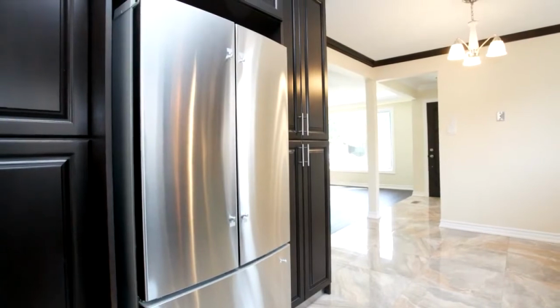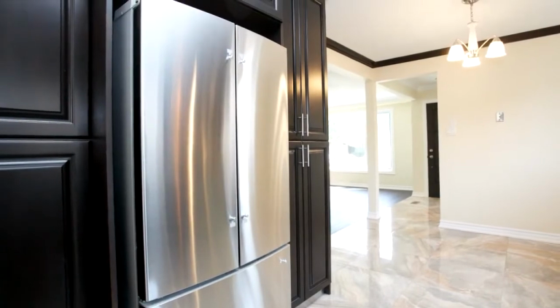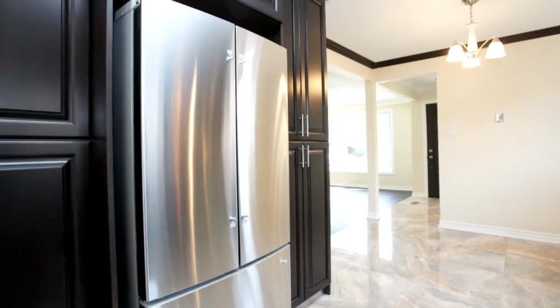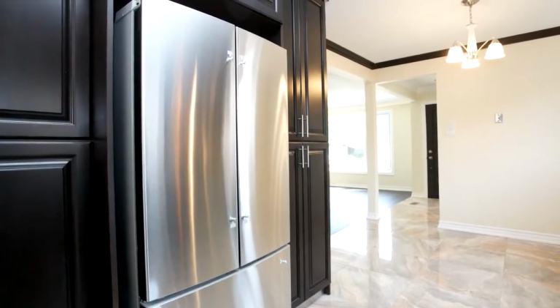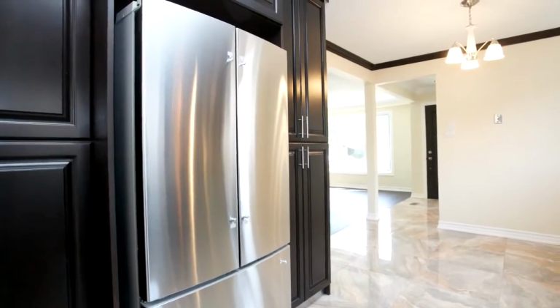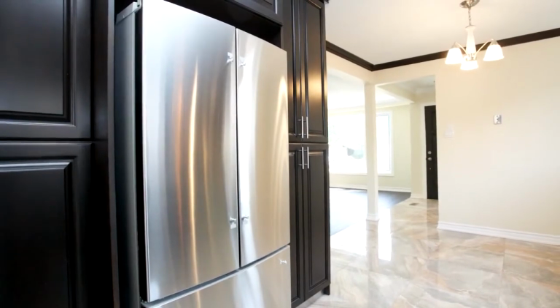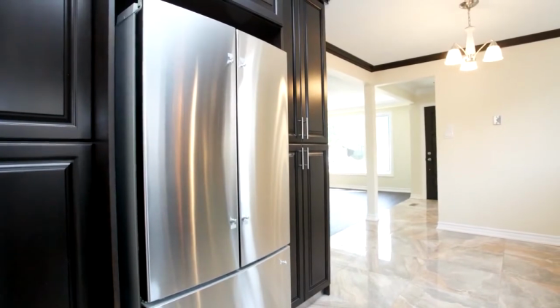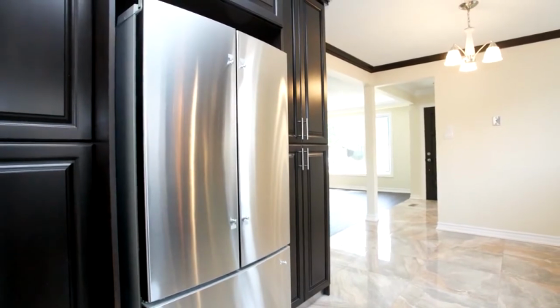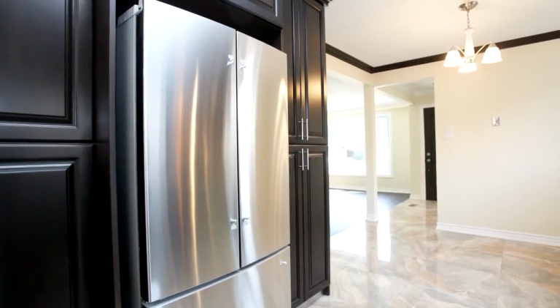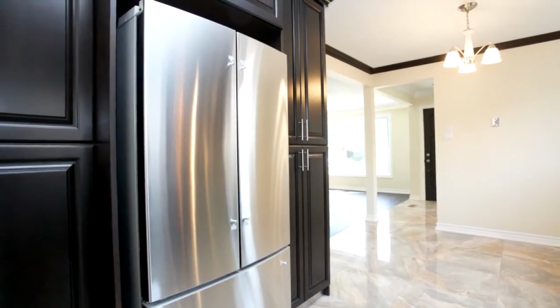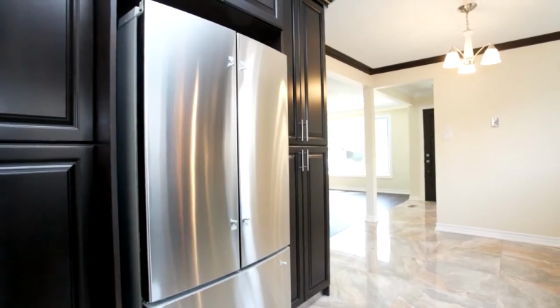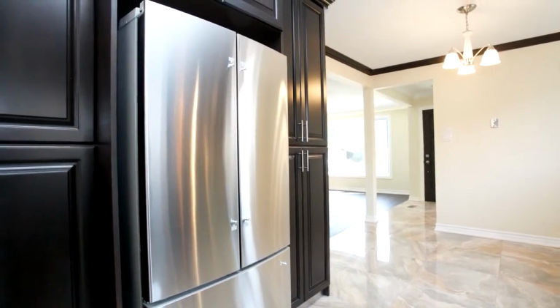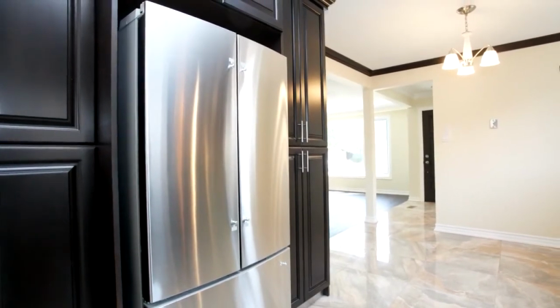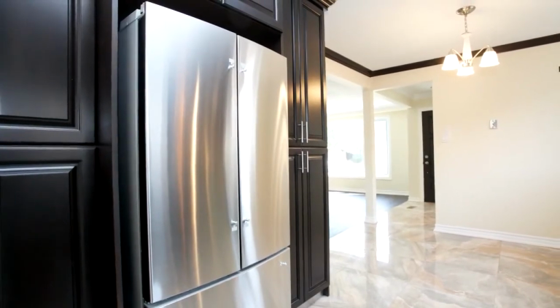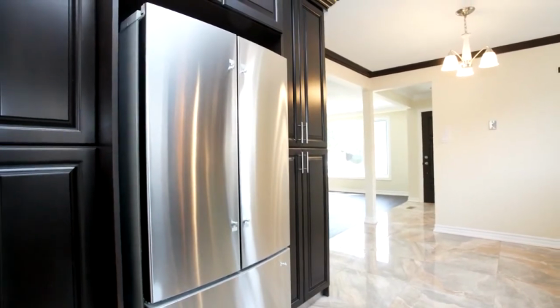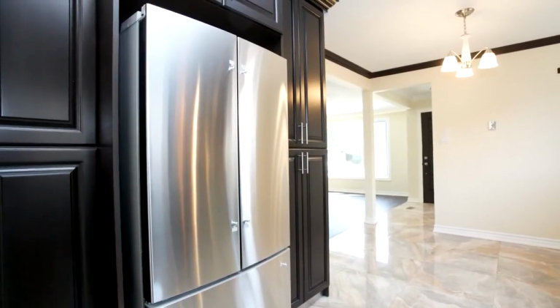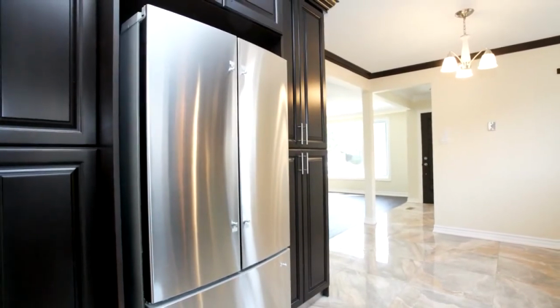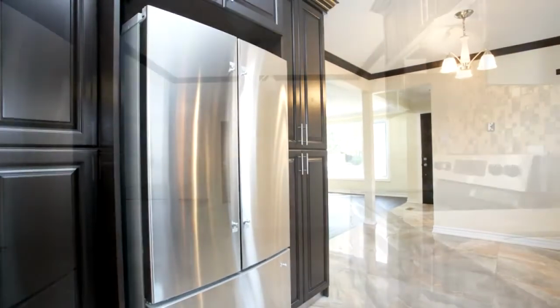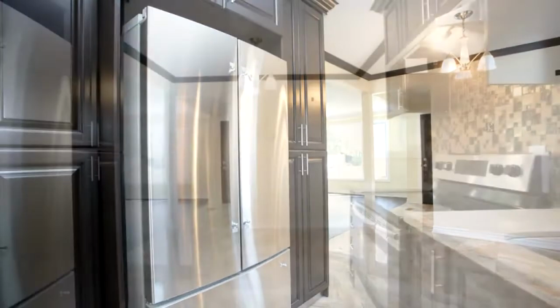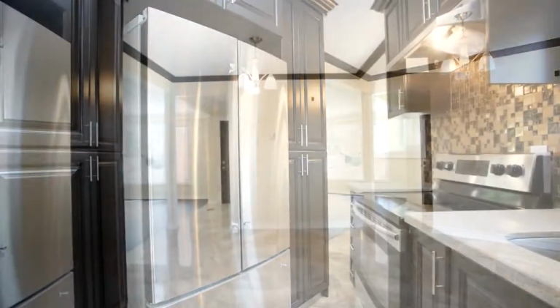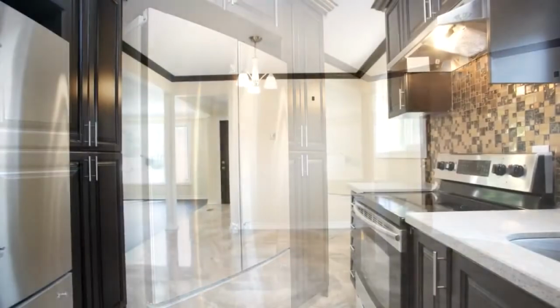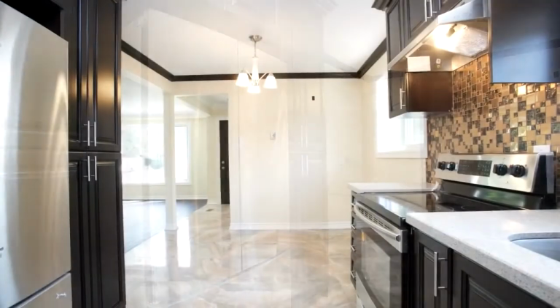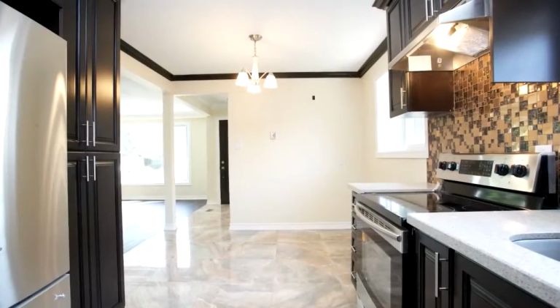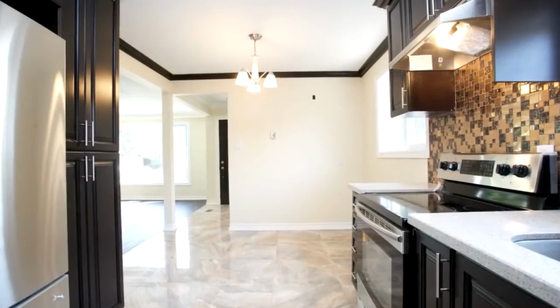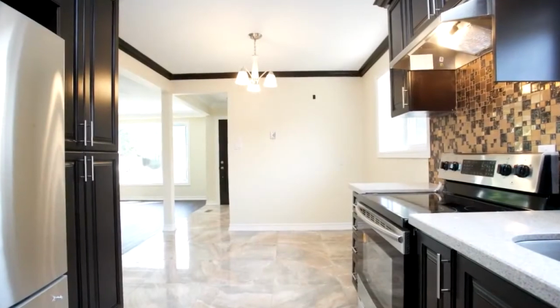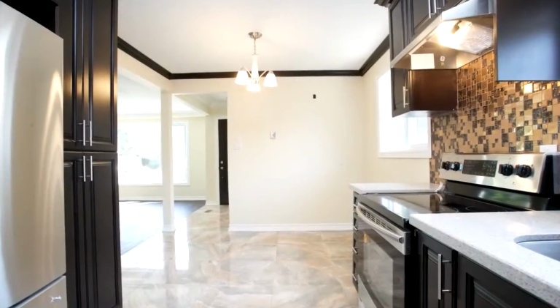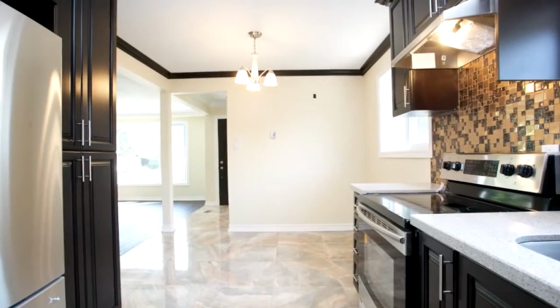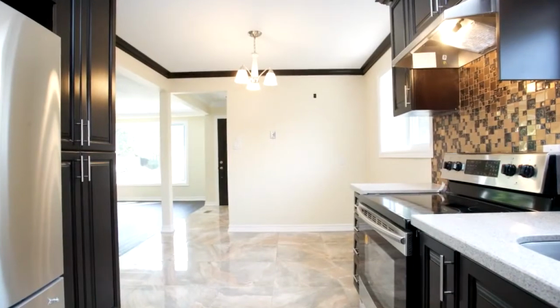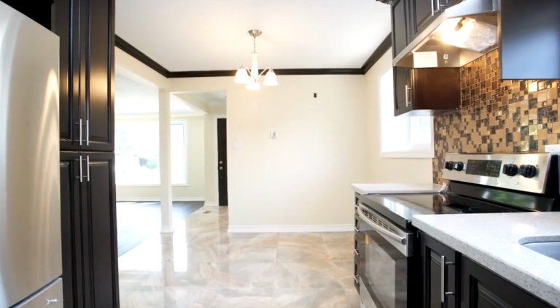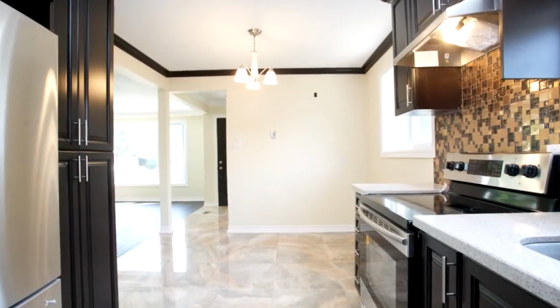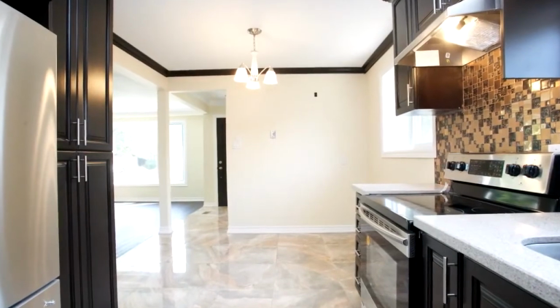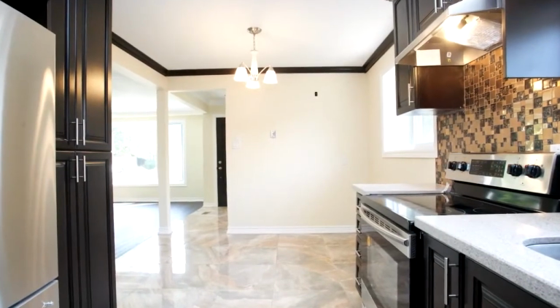Make this beautiful home yours. Come and see it today. You won't want to miss it.